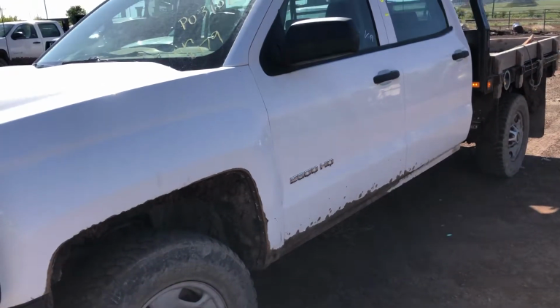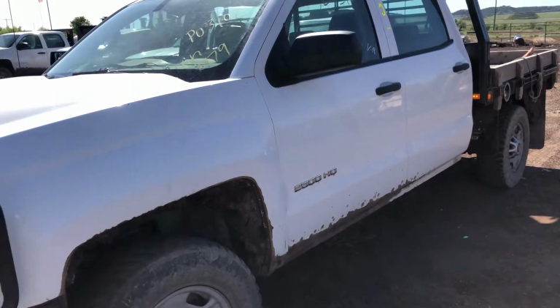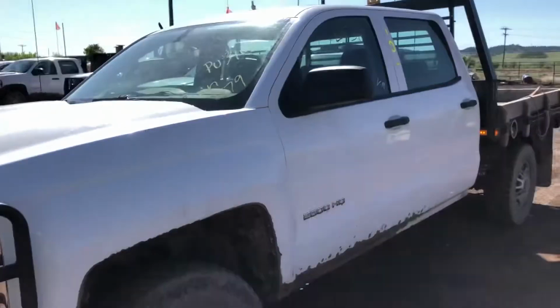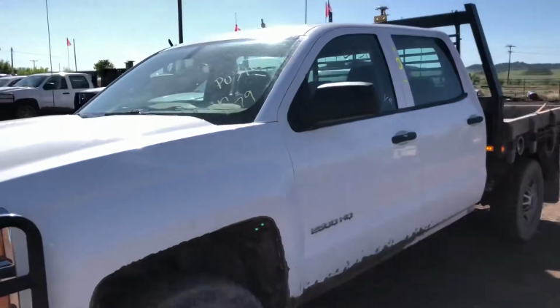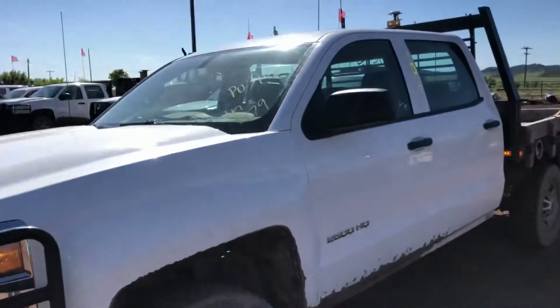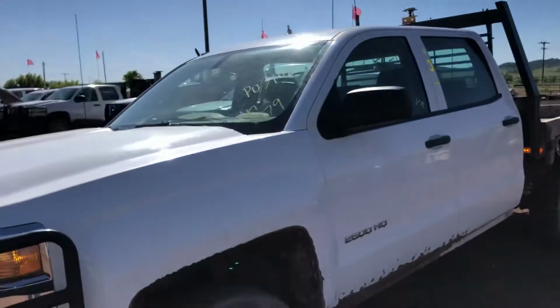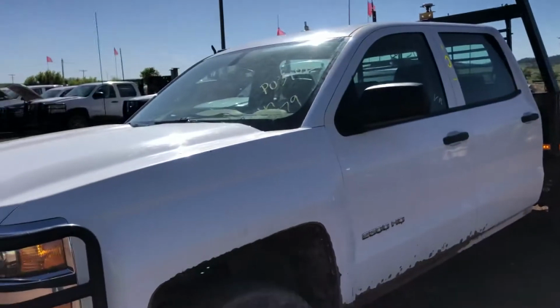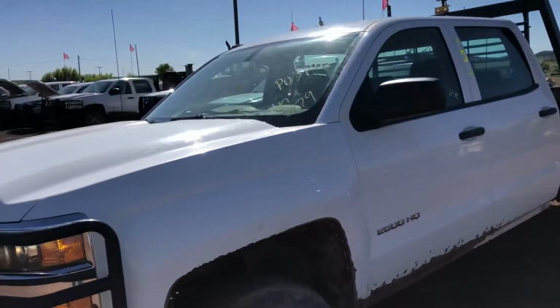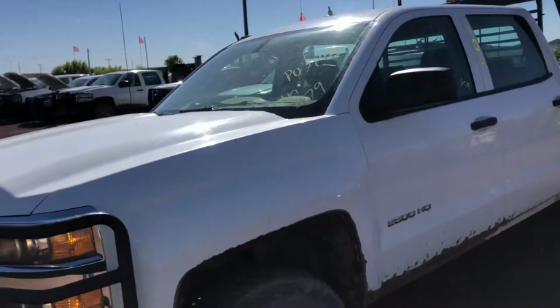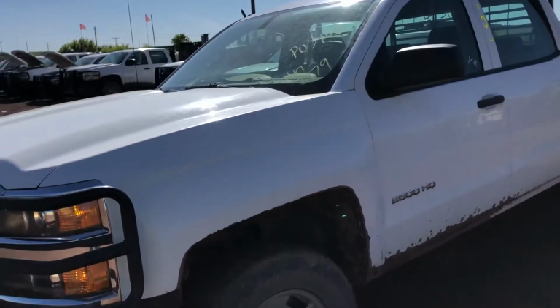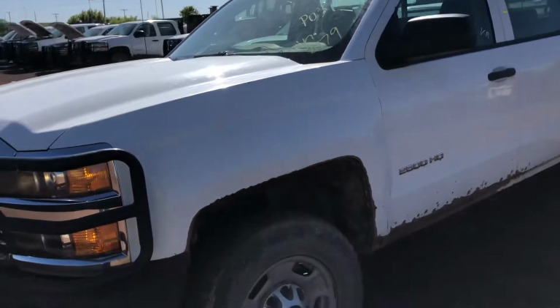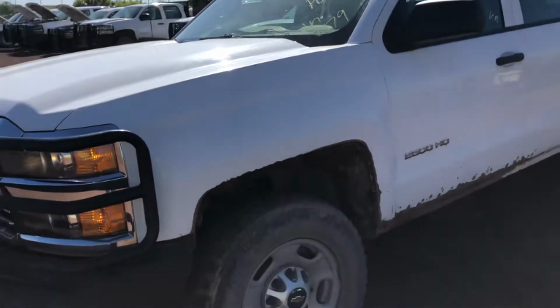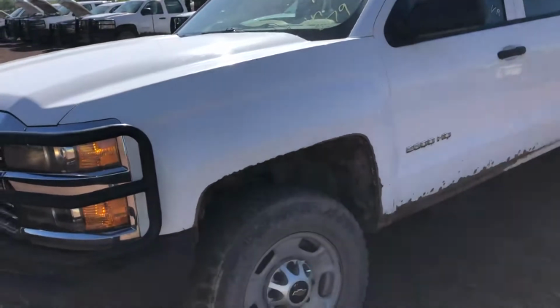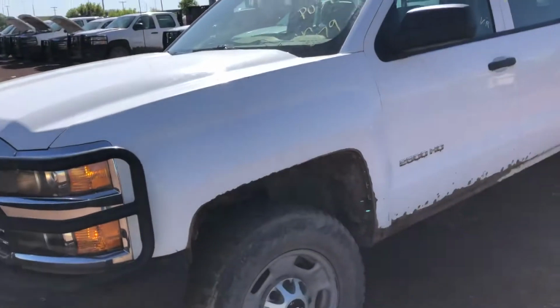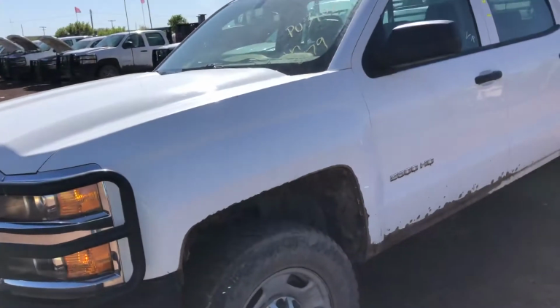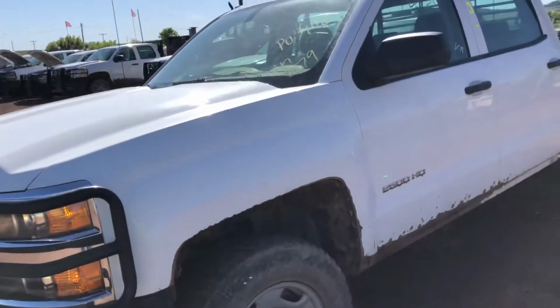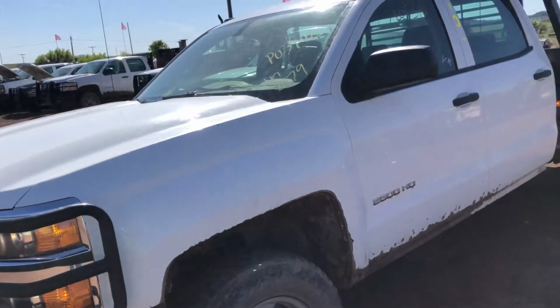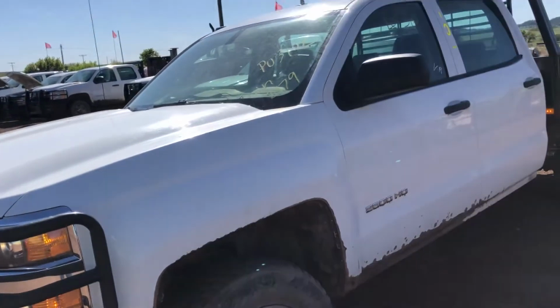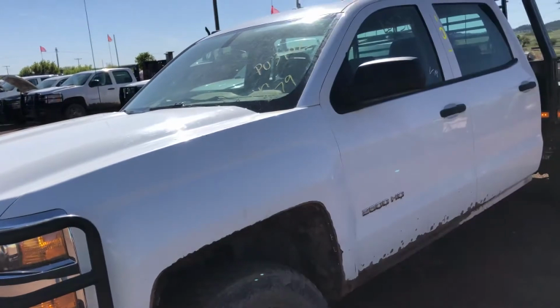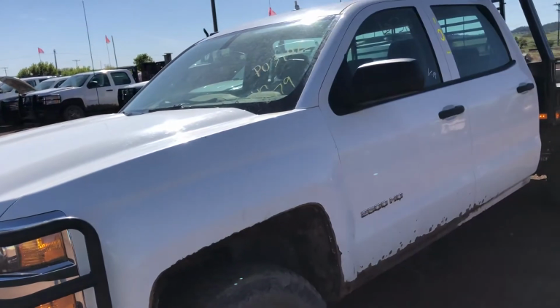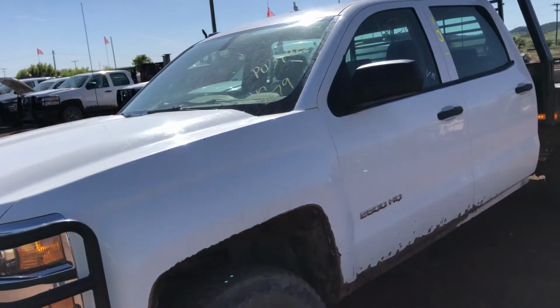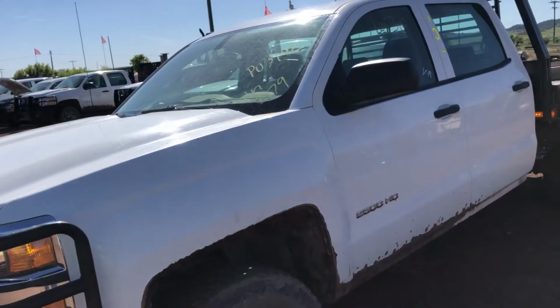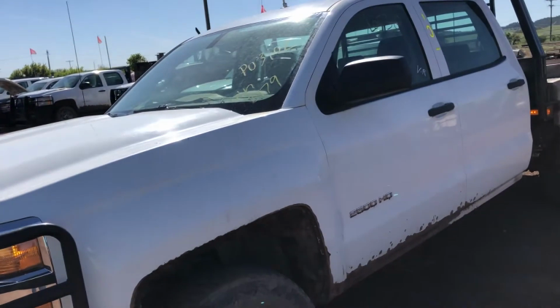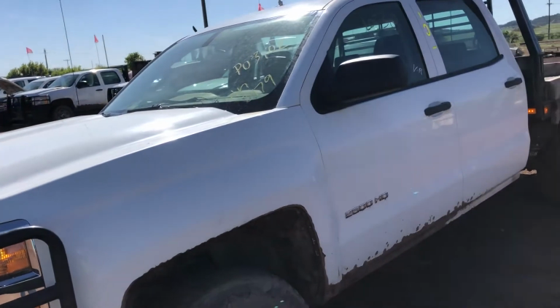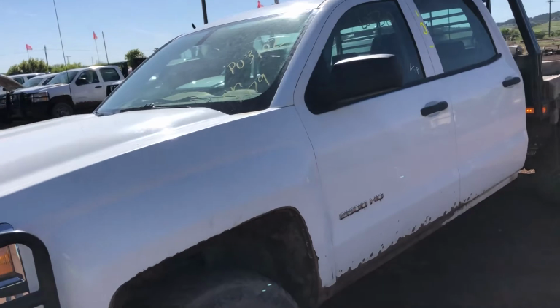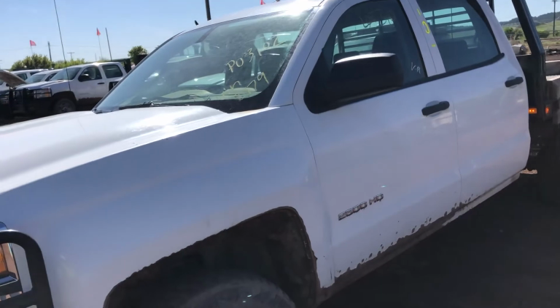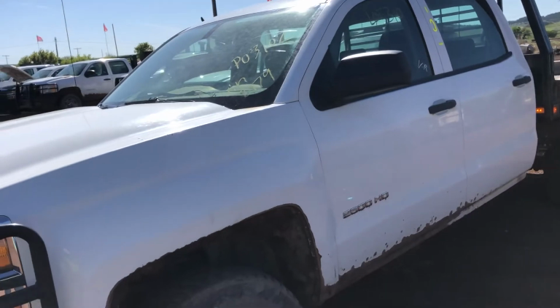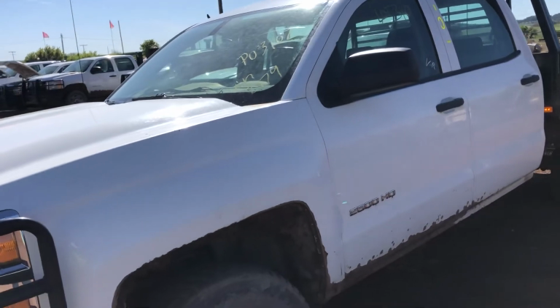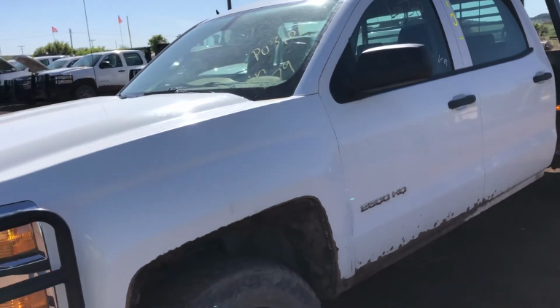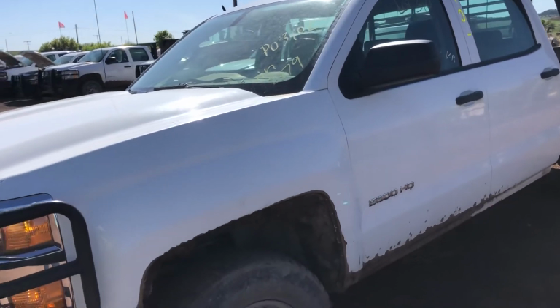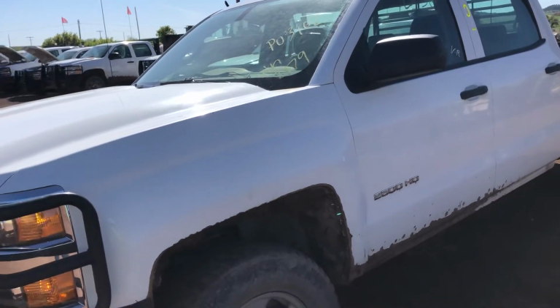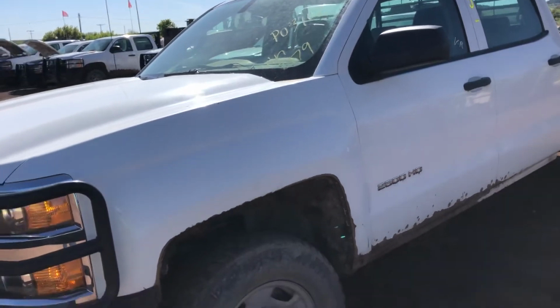Hi folks, Matt Smith with Smith Sales Company Auctioneers. Here we have lot 310.